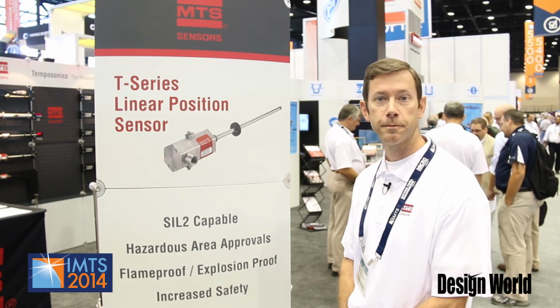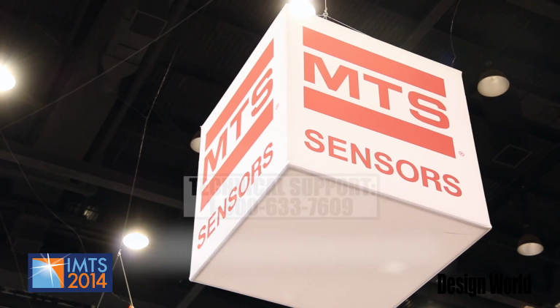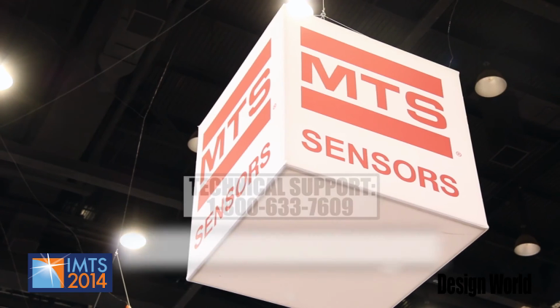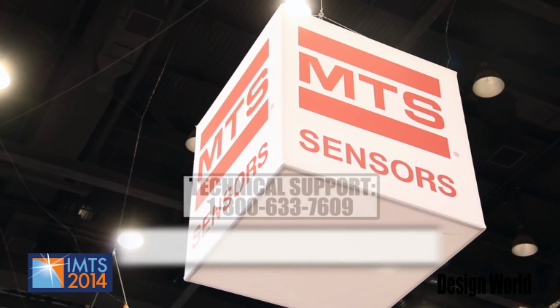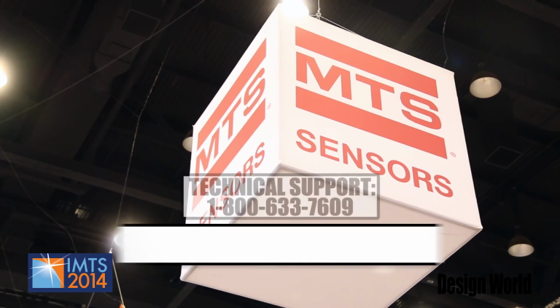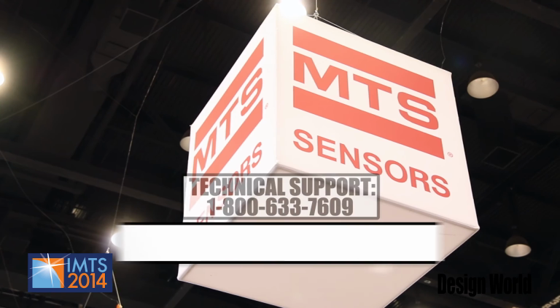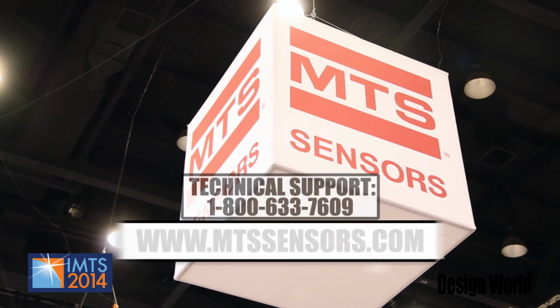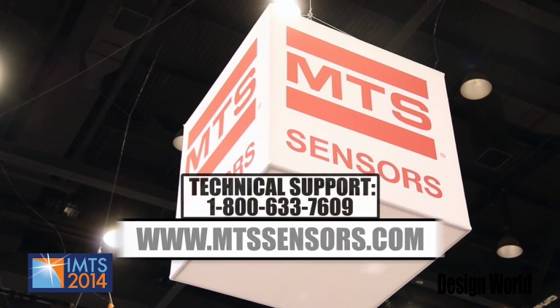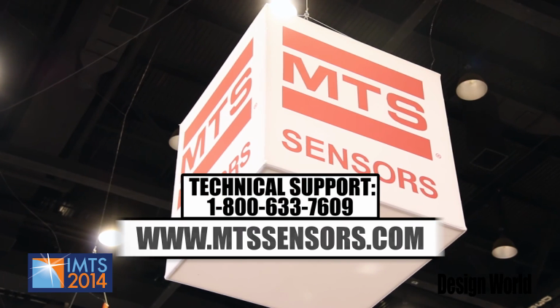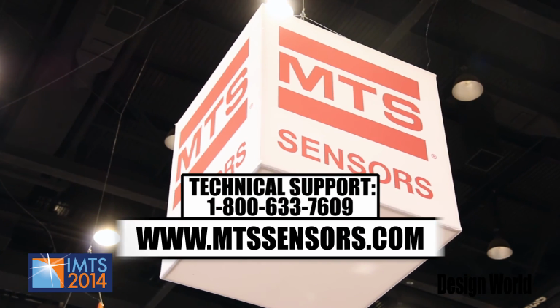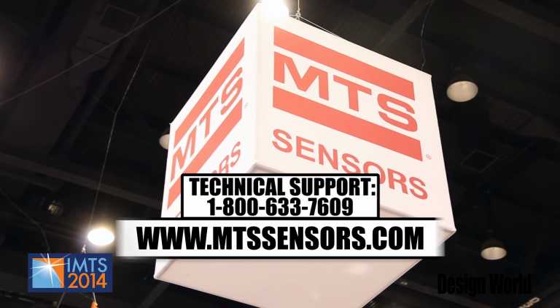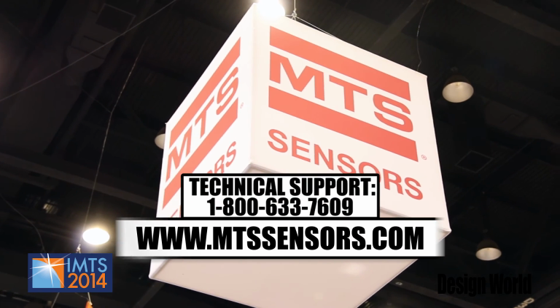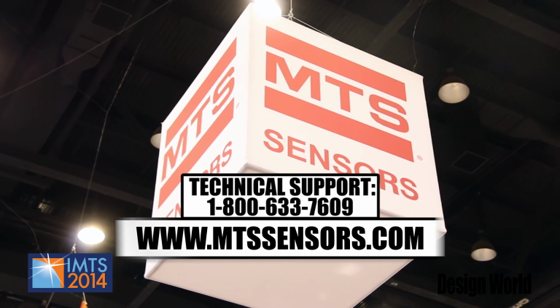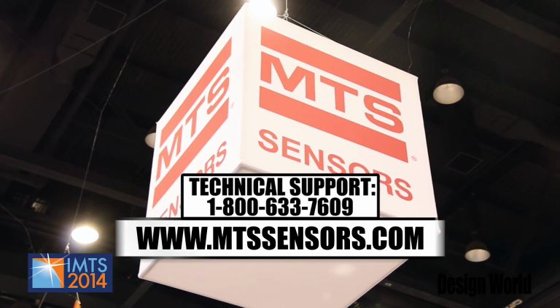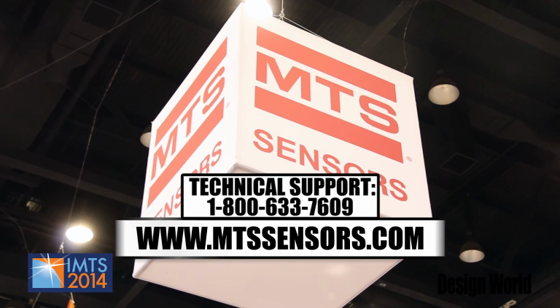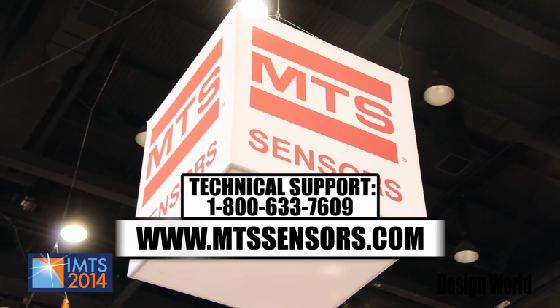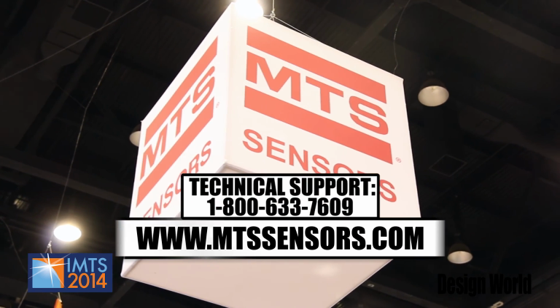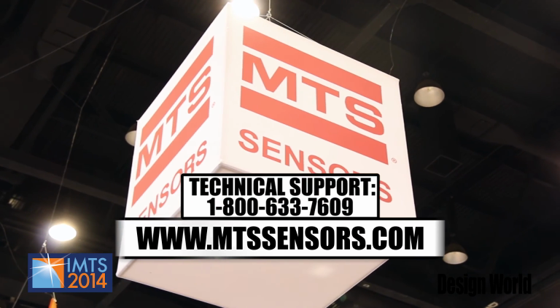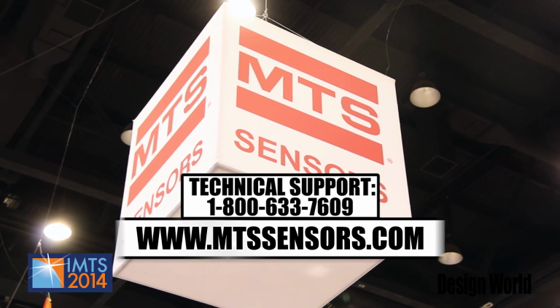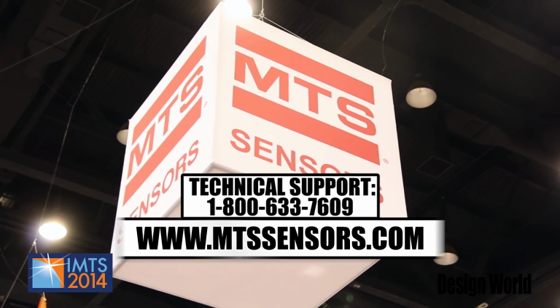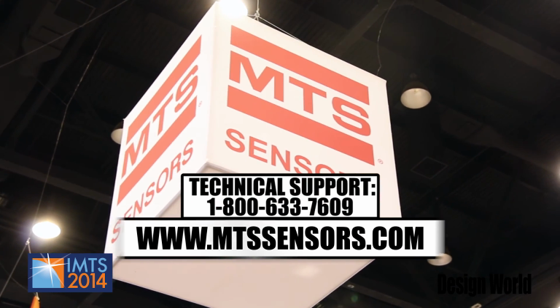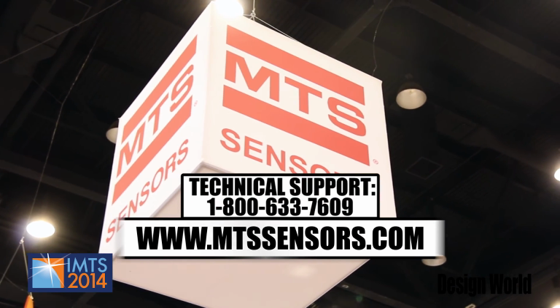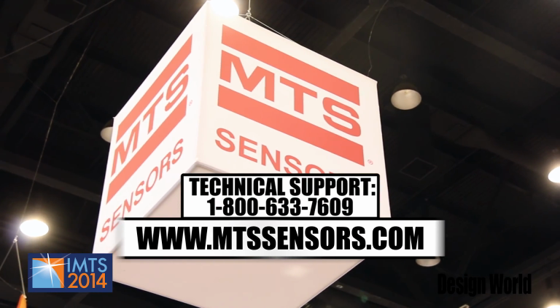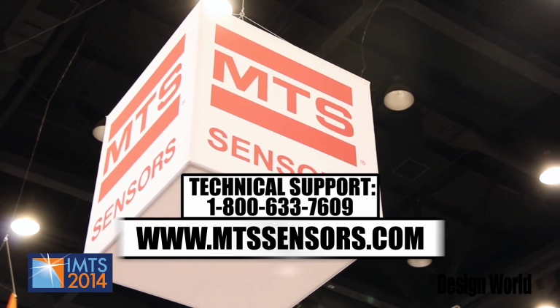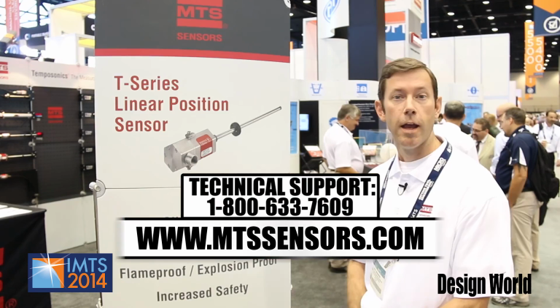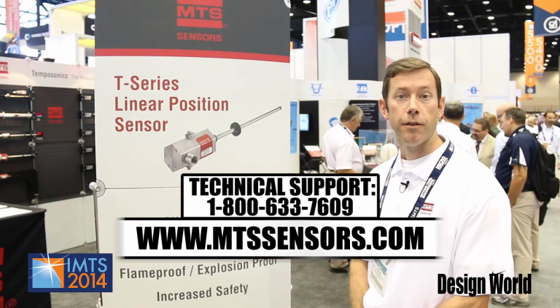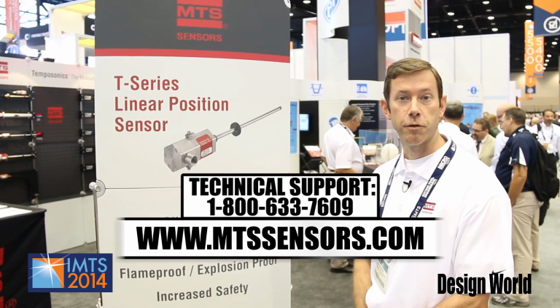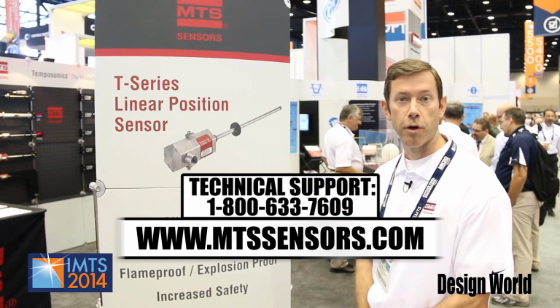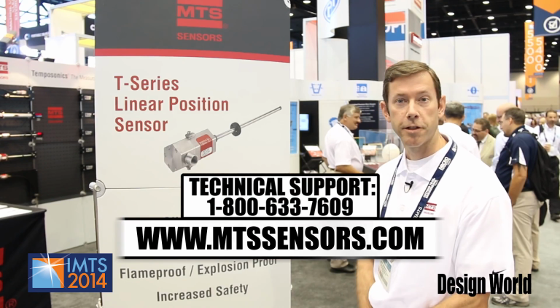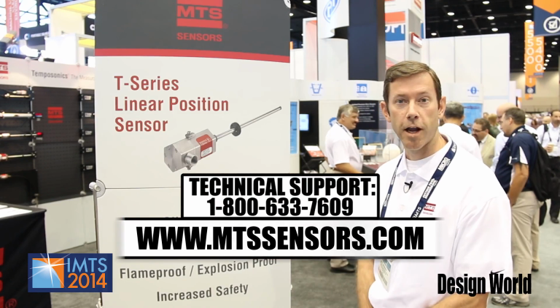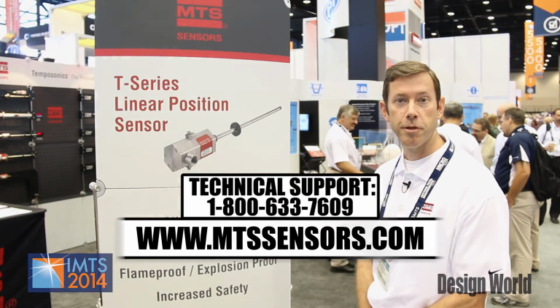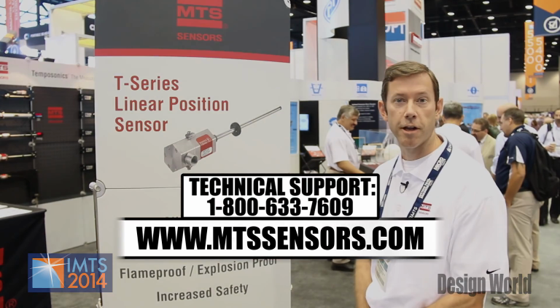For more information, you can contact us on our website at mtssensors.com. Thanks for joining us at IMTS.